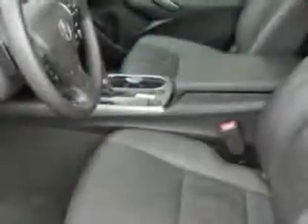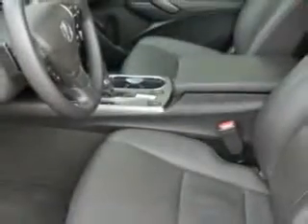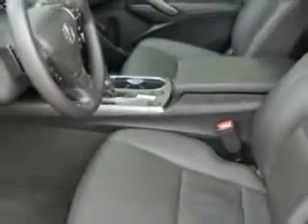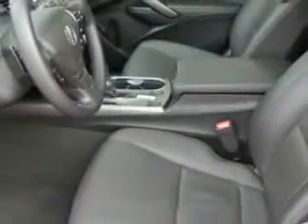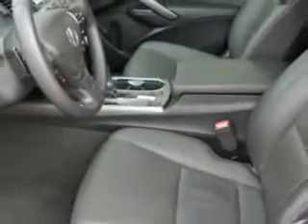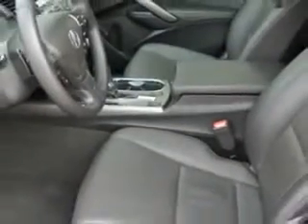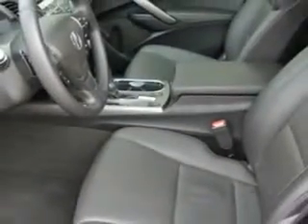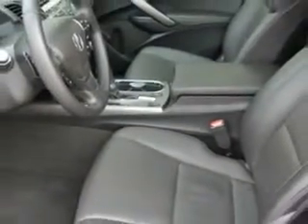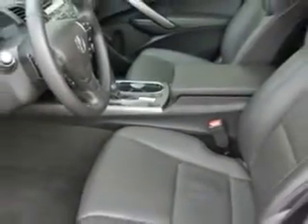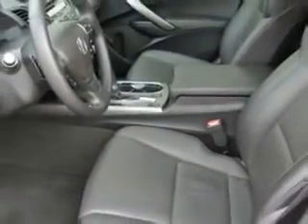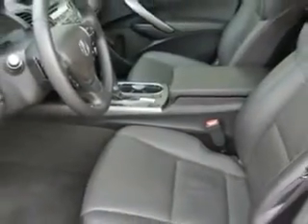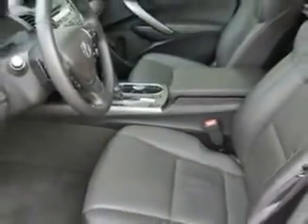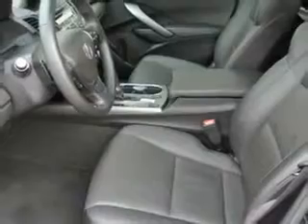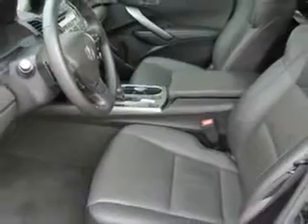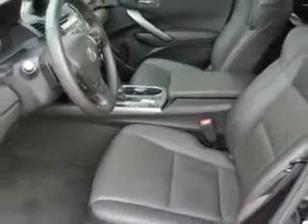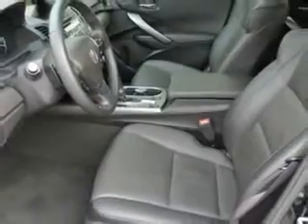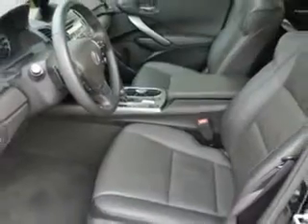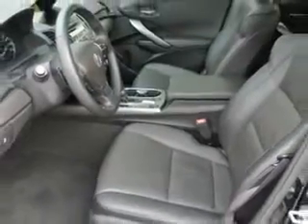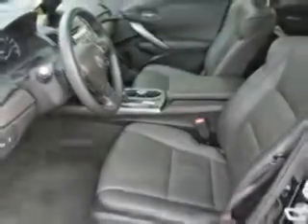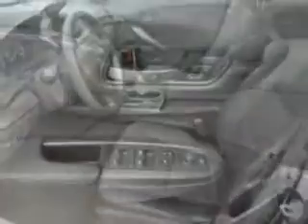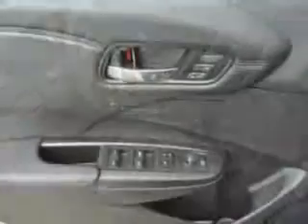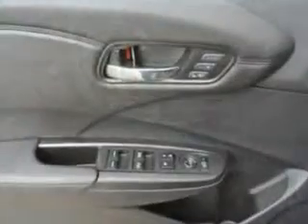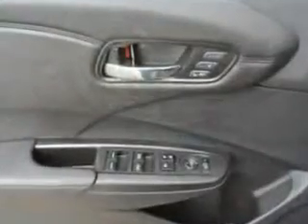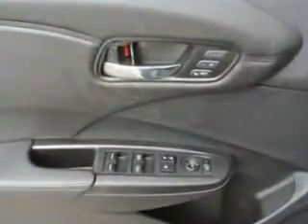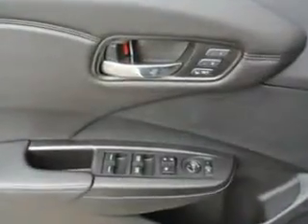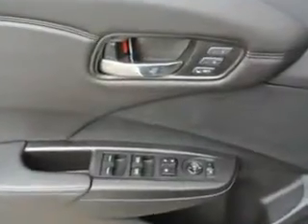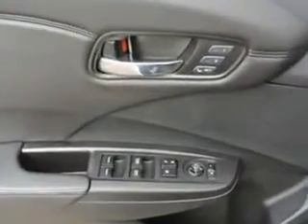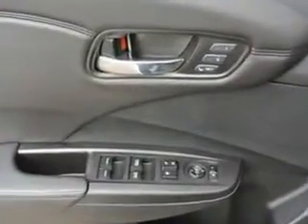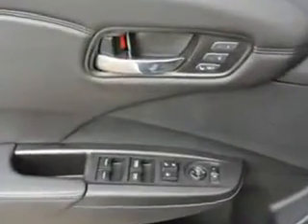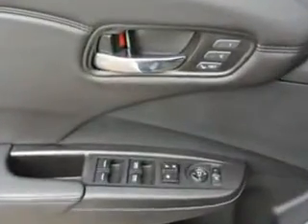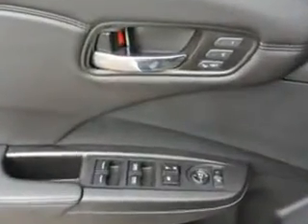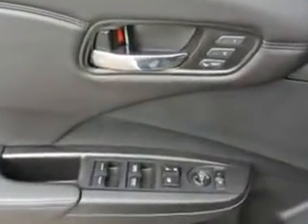Enjoy the drive and have peace of mind in this 2014 Acura RDX. See us at Woodfield Acura today.